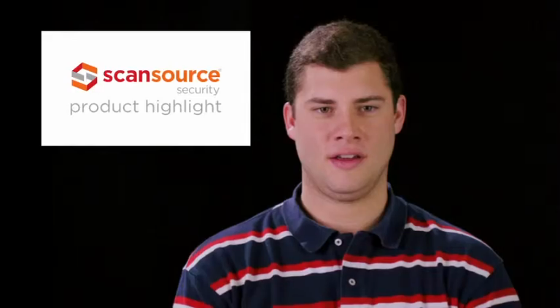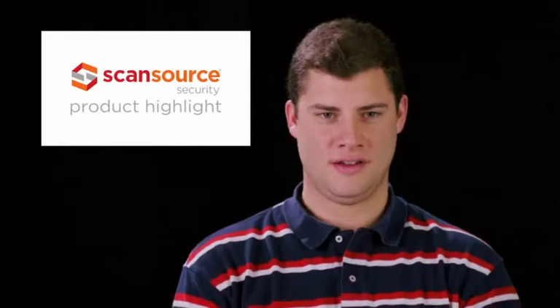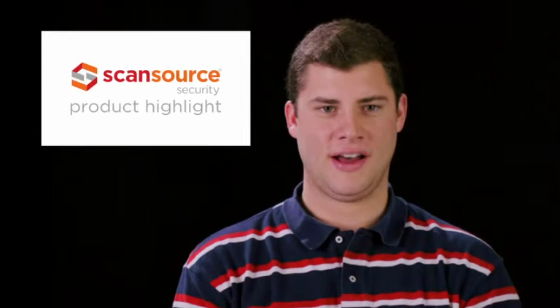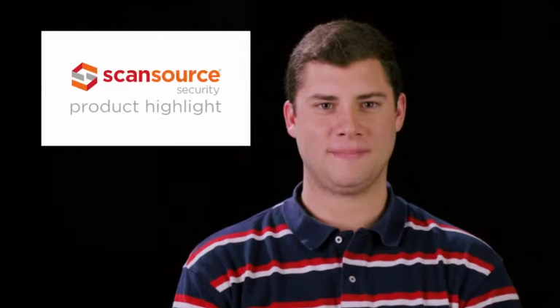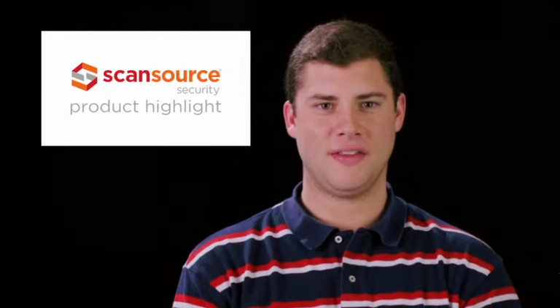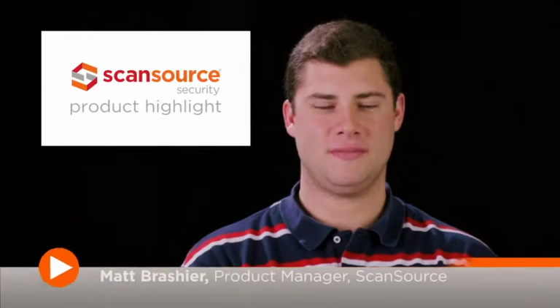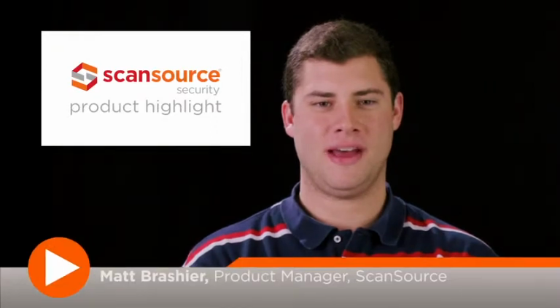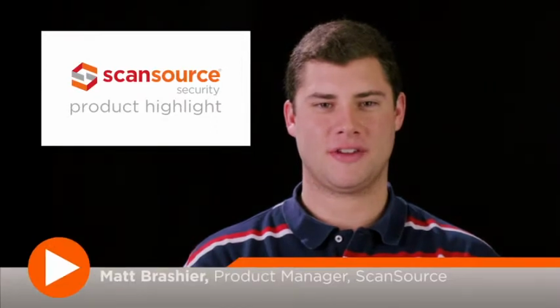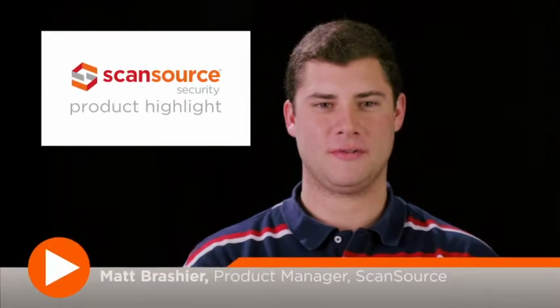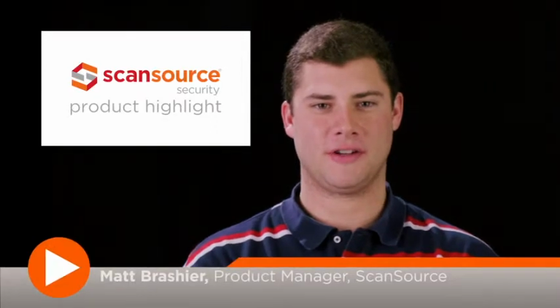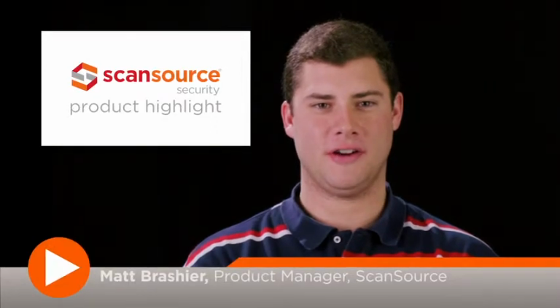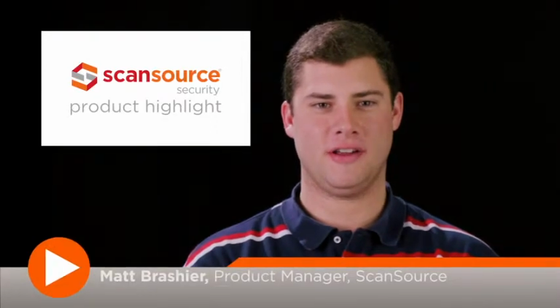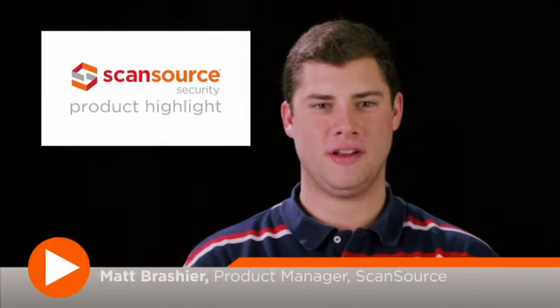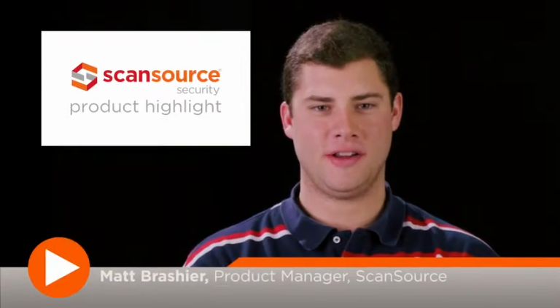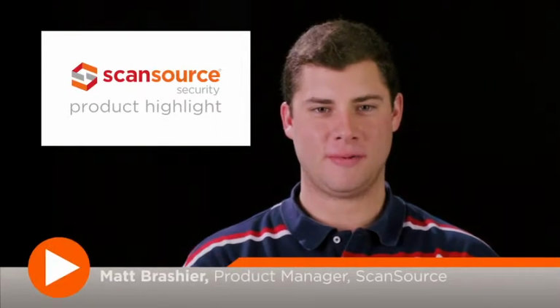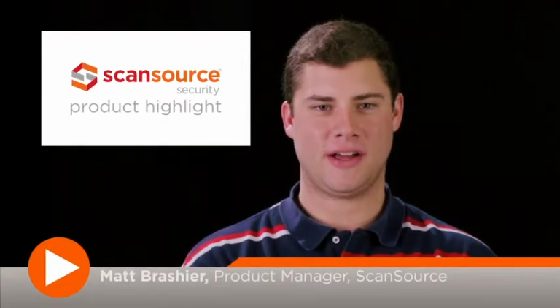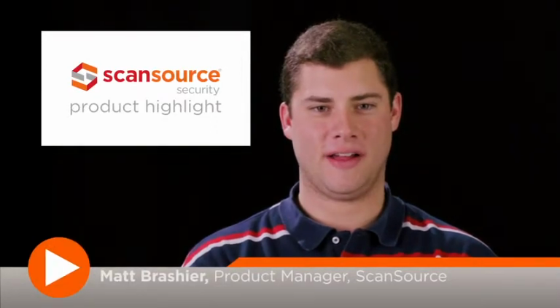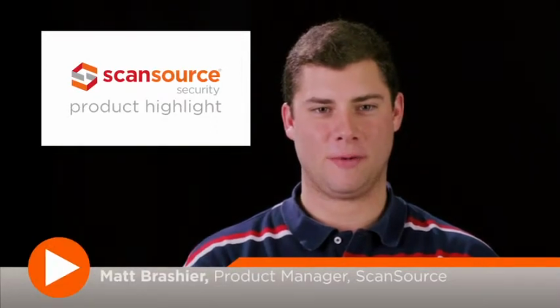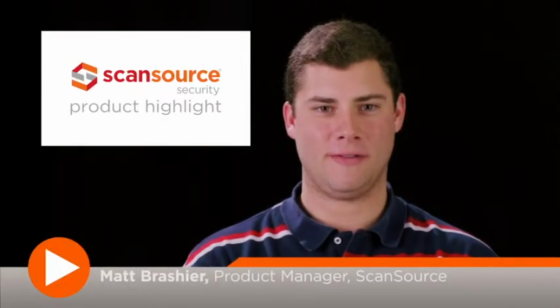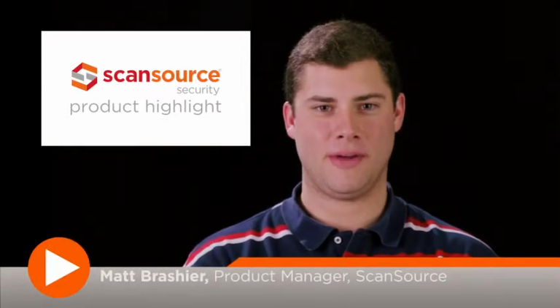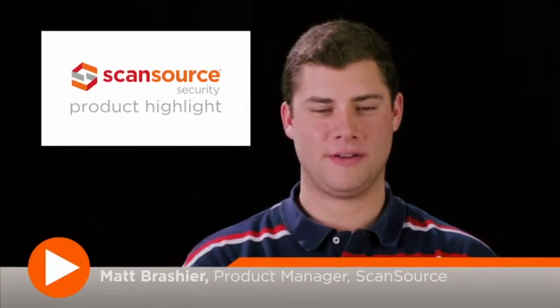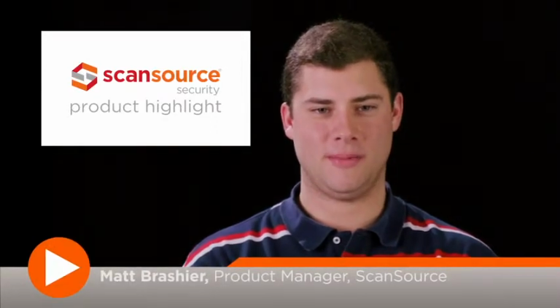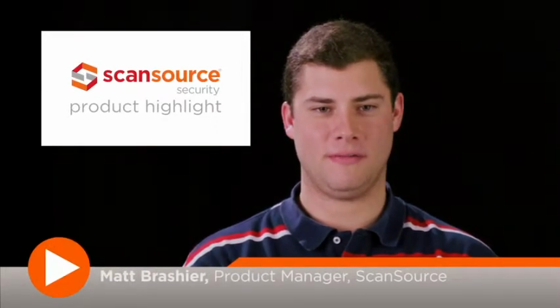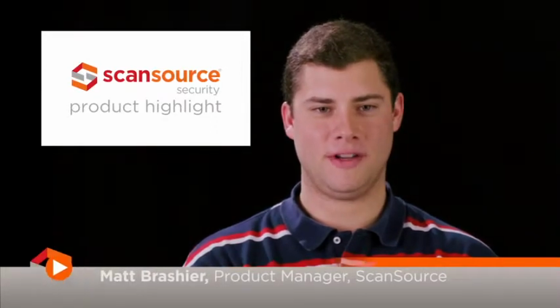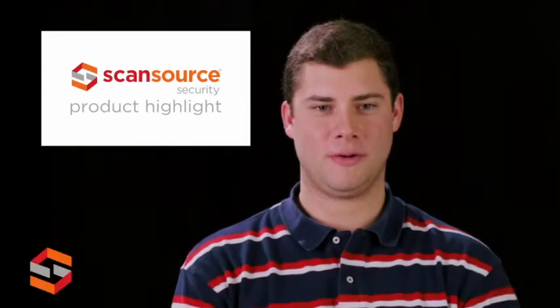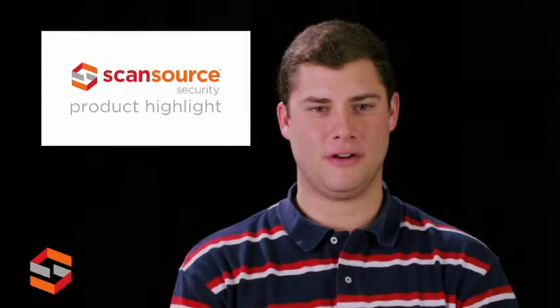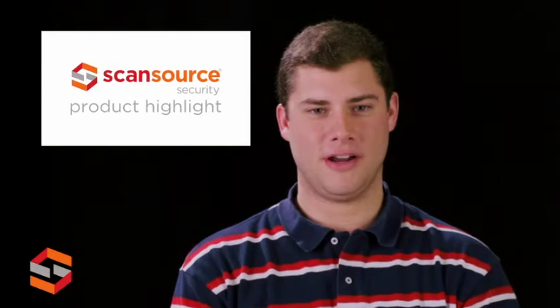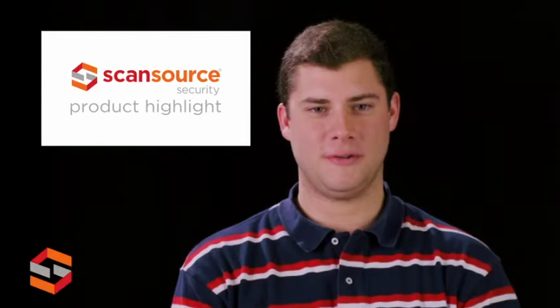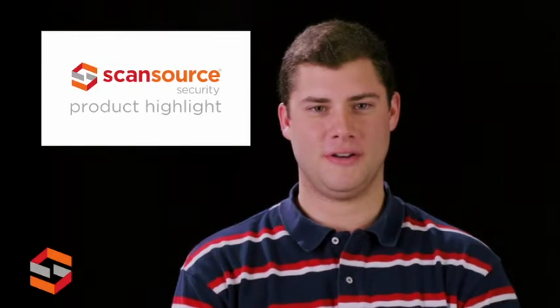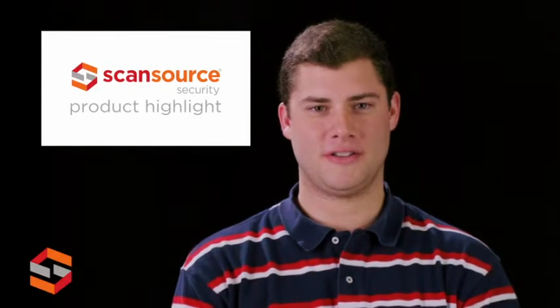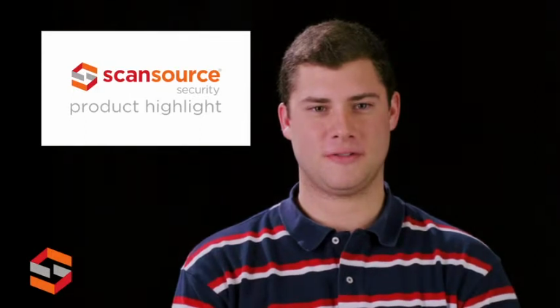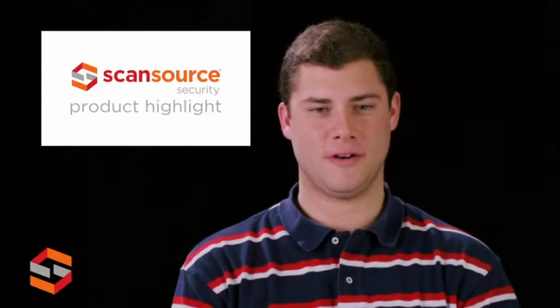Hi, this is Matt with ScanSource Security. Today's product highlight will cover the MicroSemi 1520R S200 Sync Server.